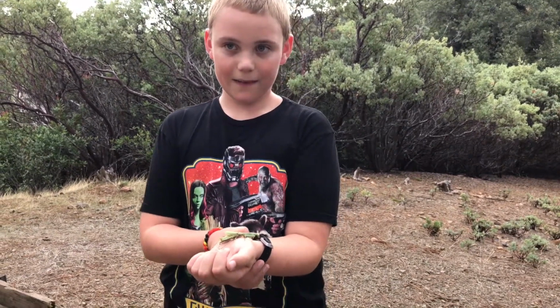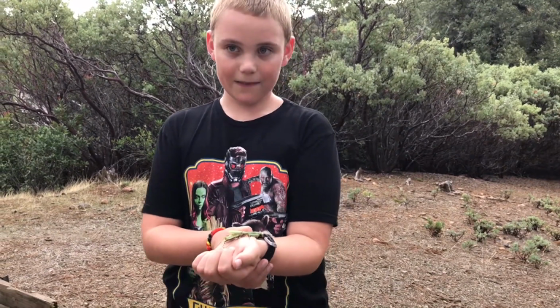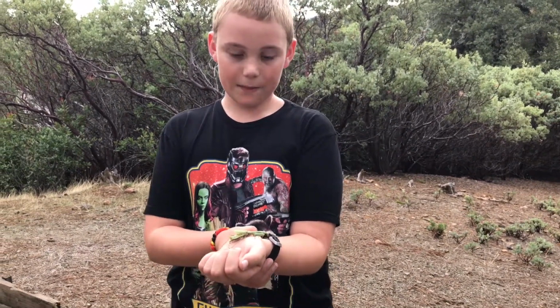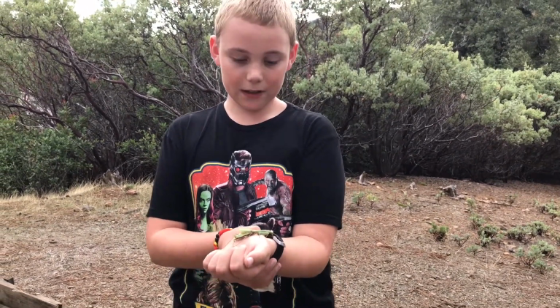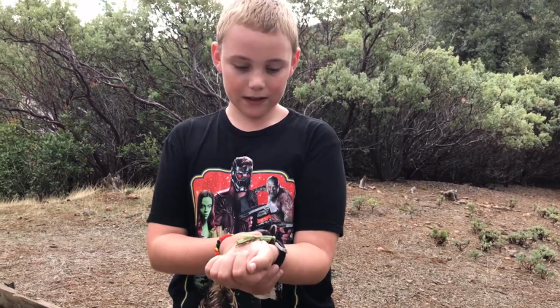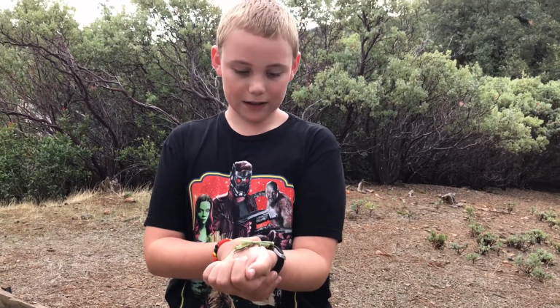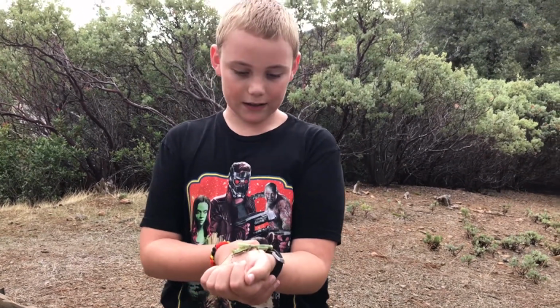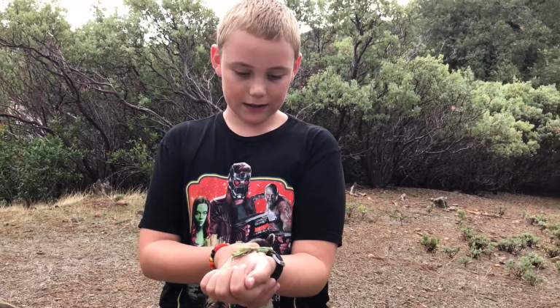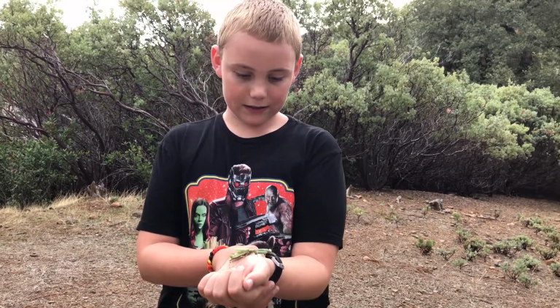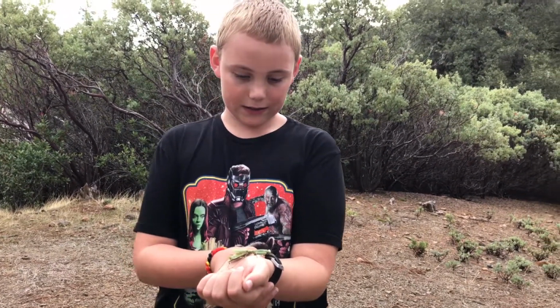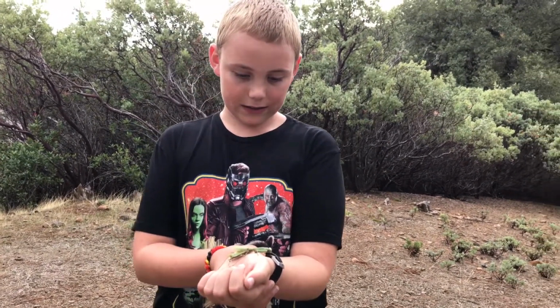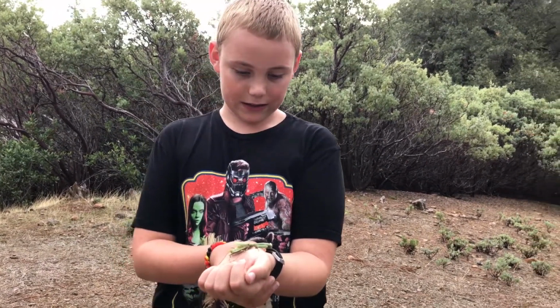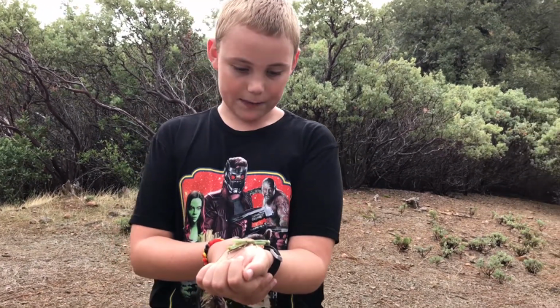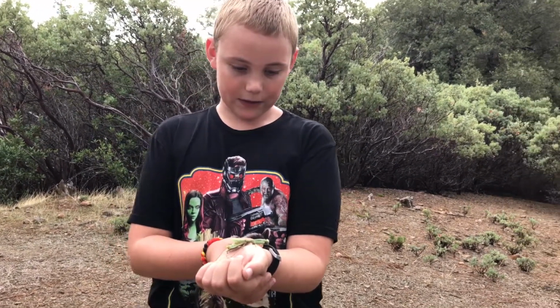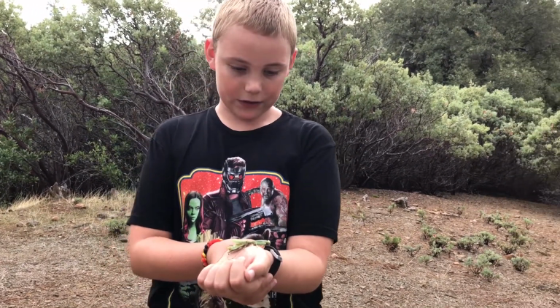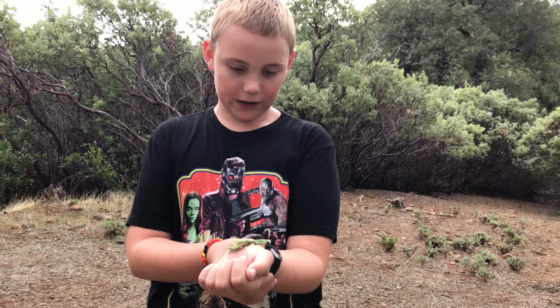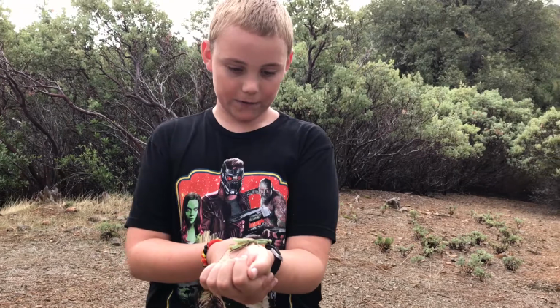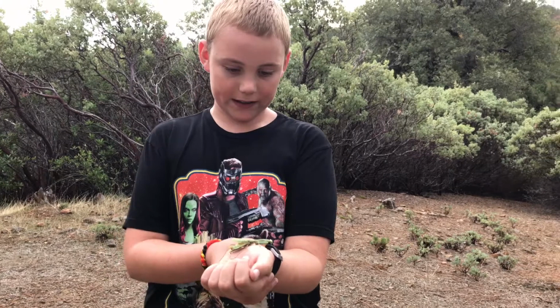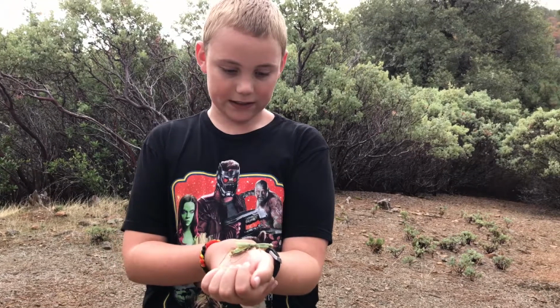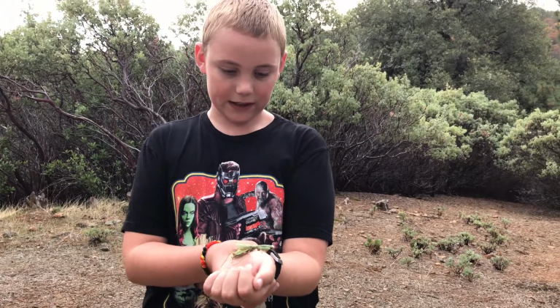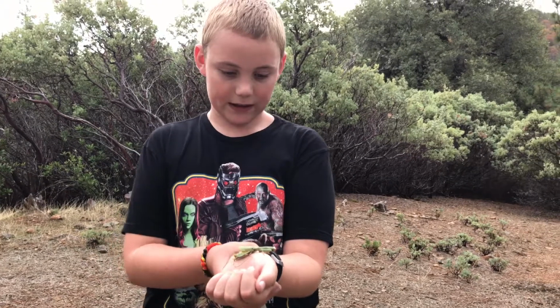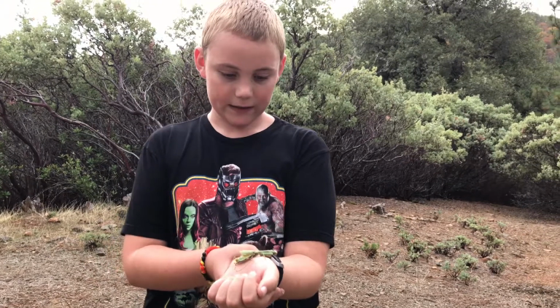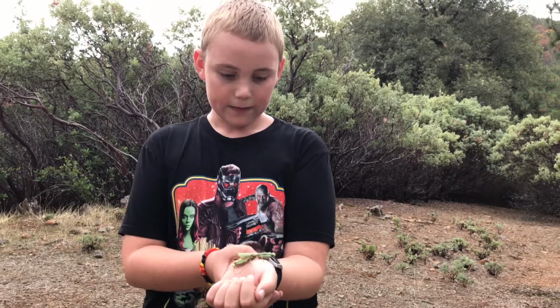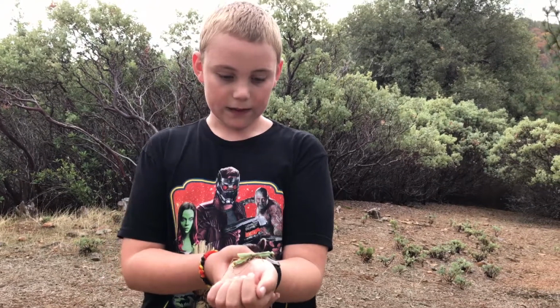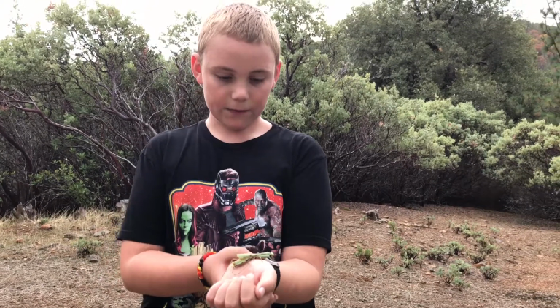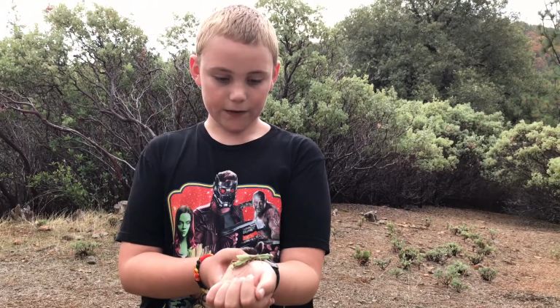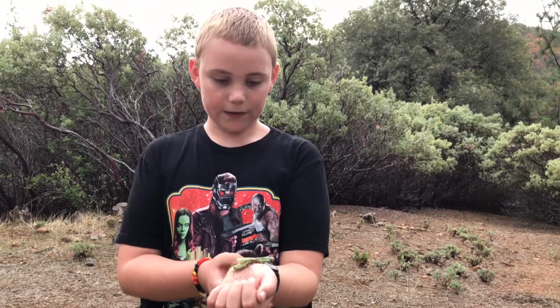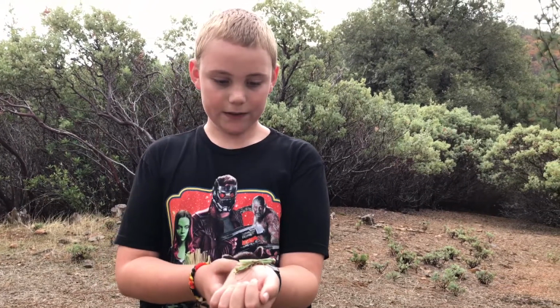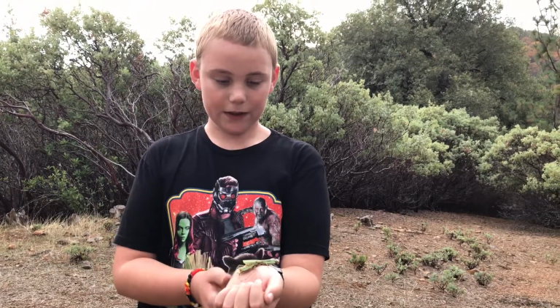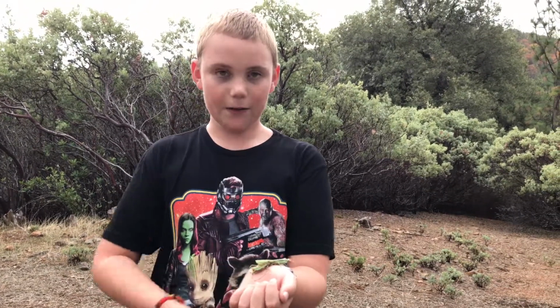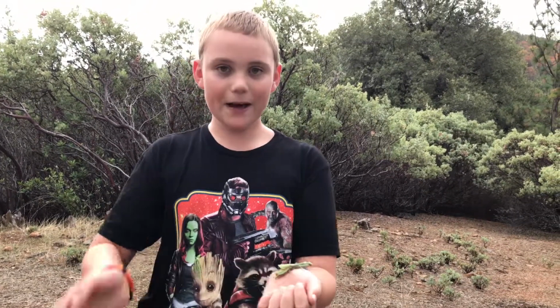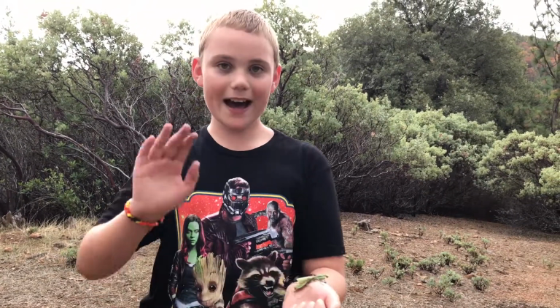I'm going to keep on trying to find this guy some food. Bye!